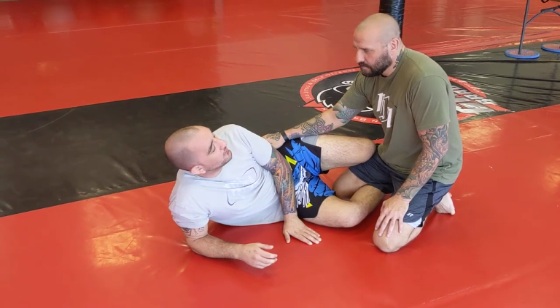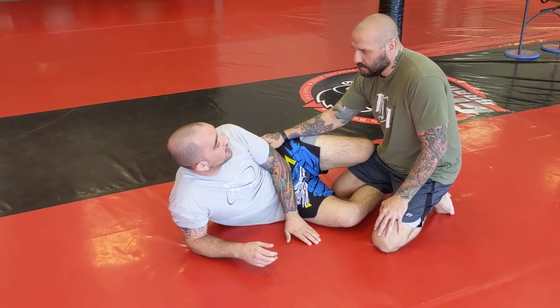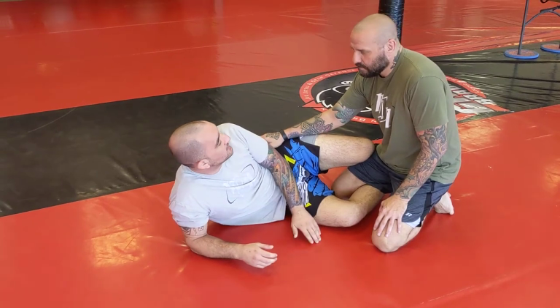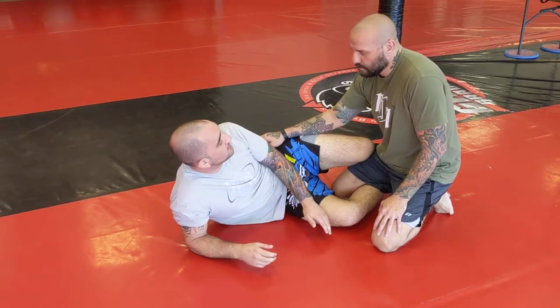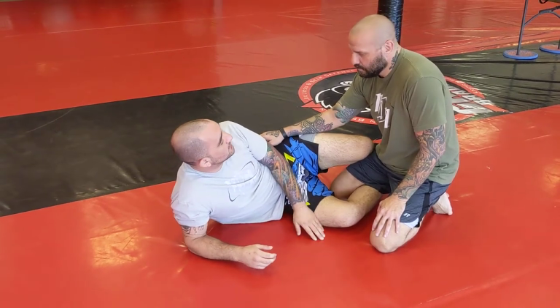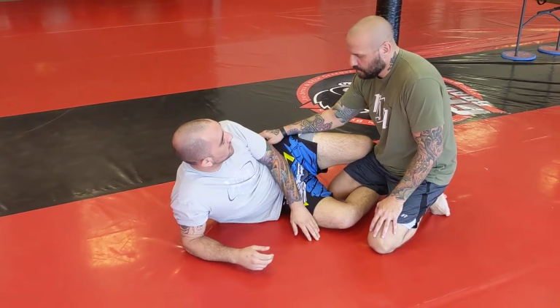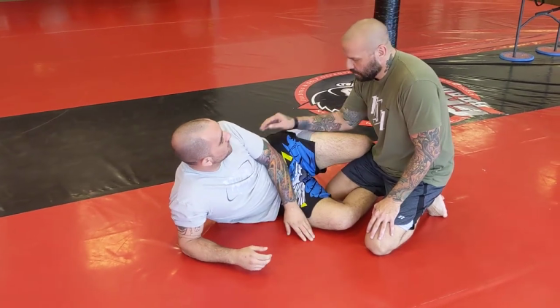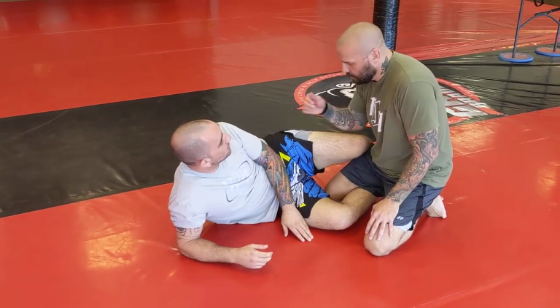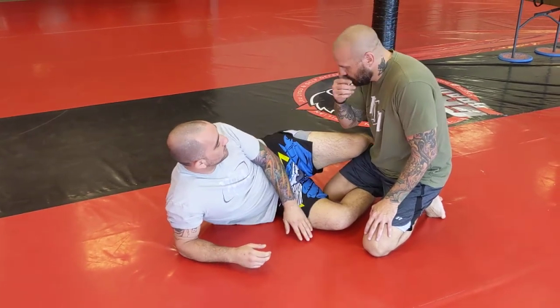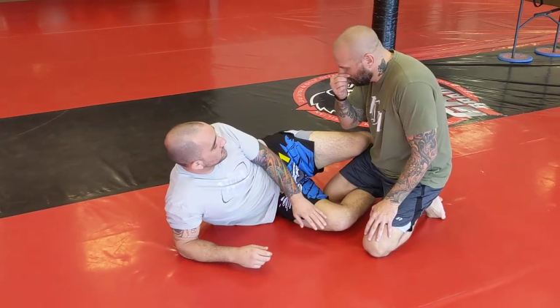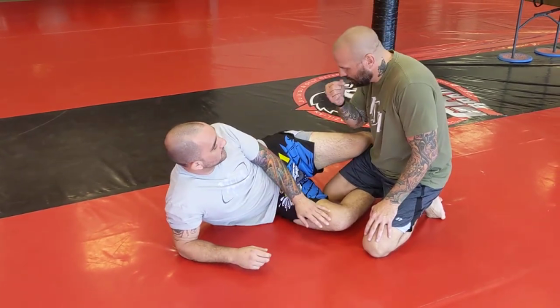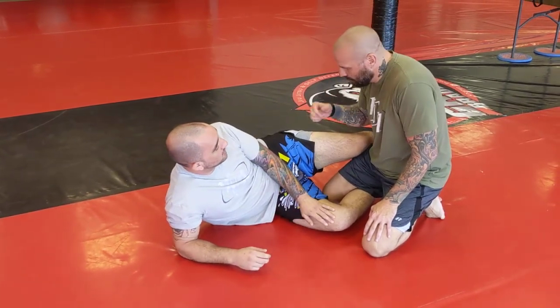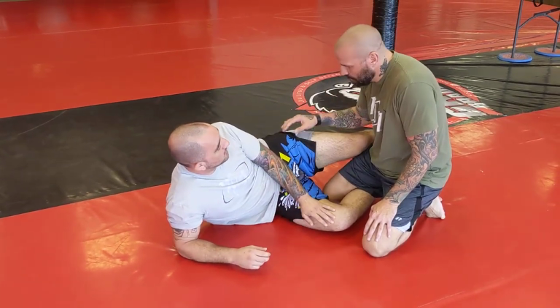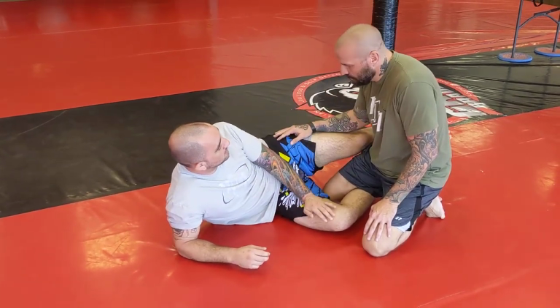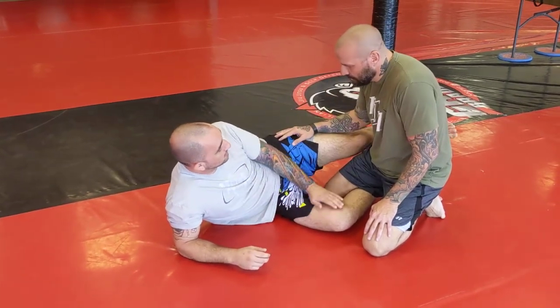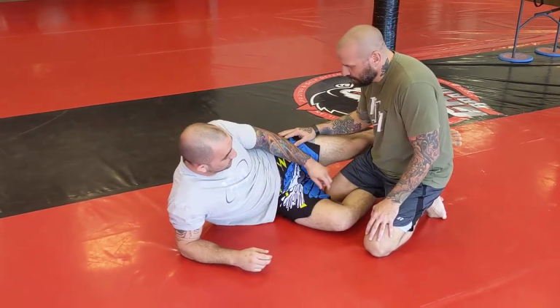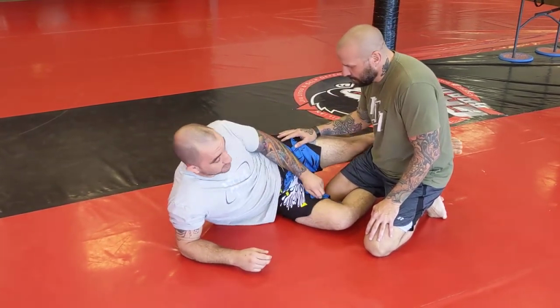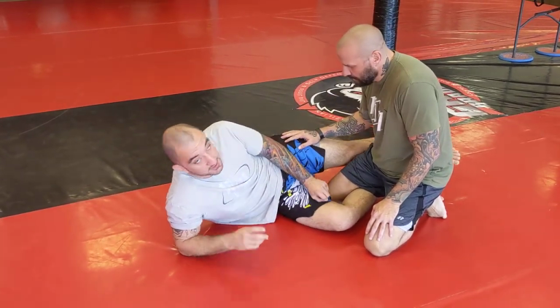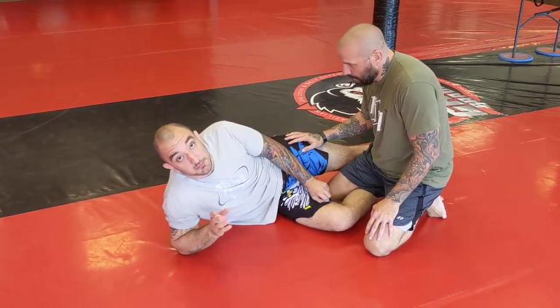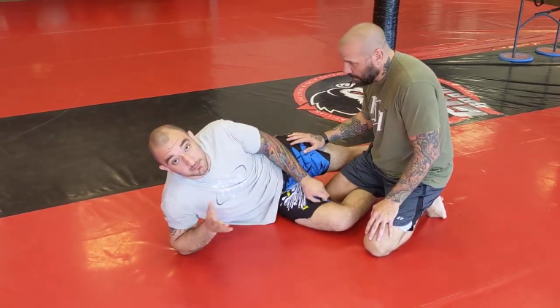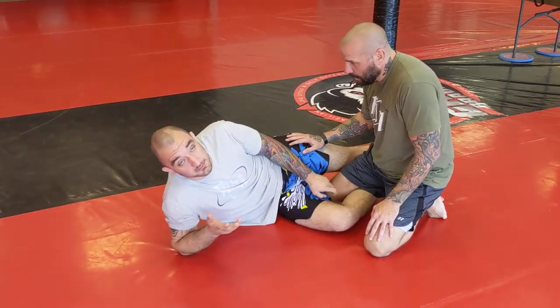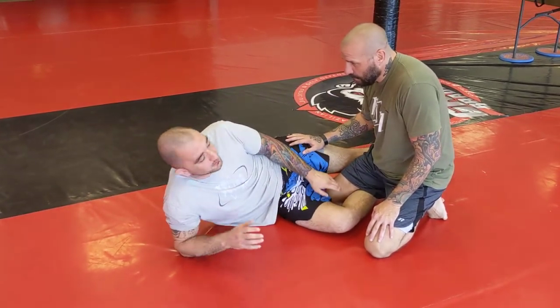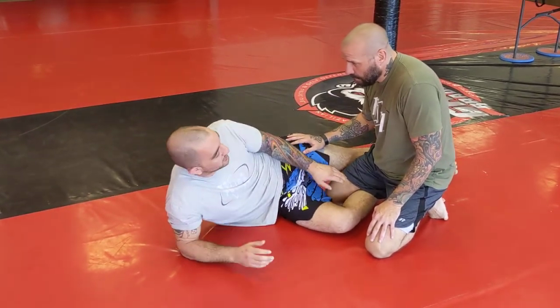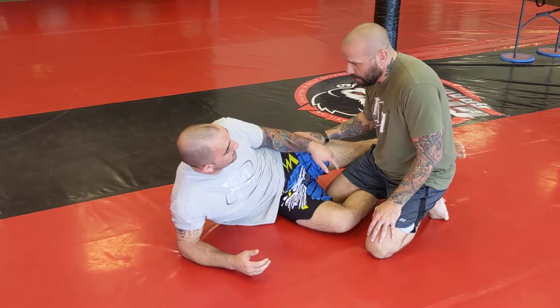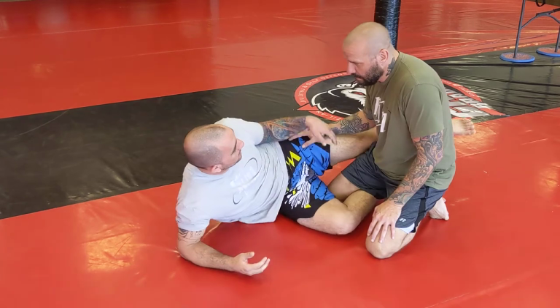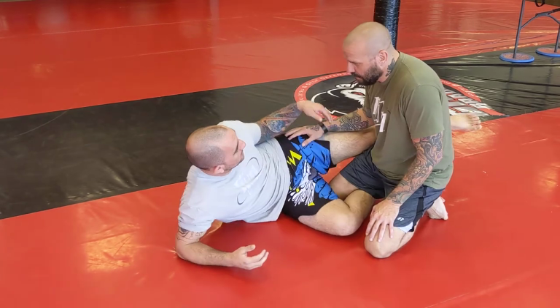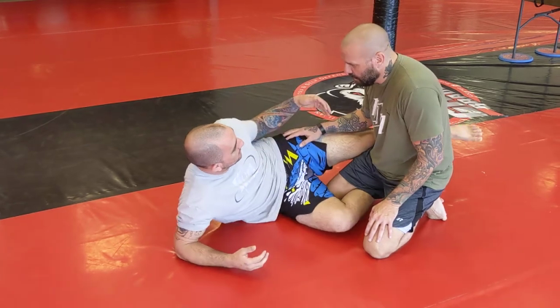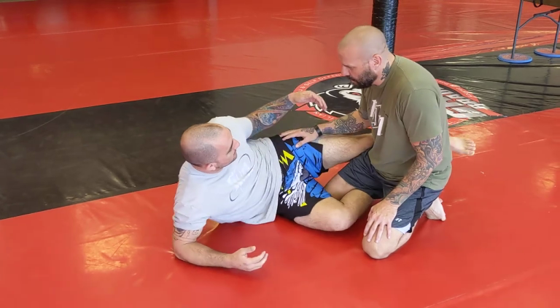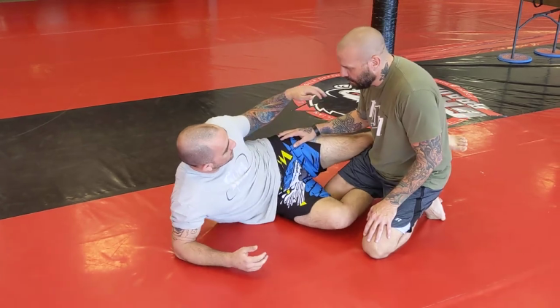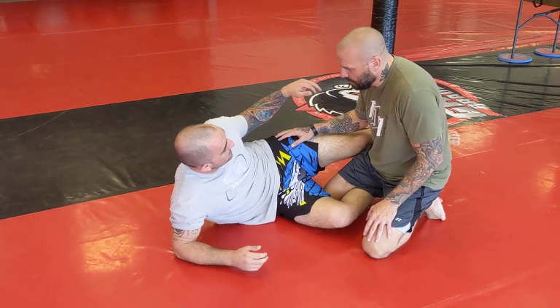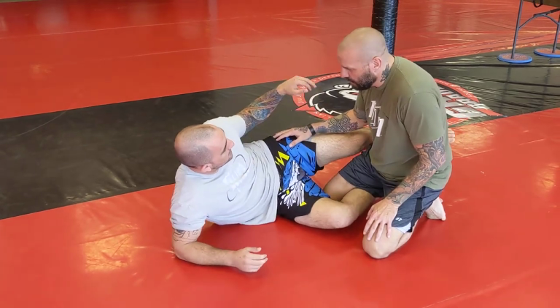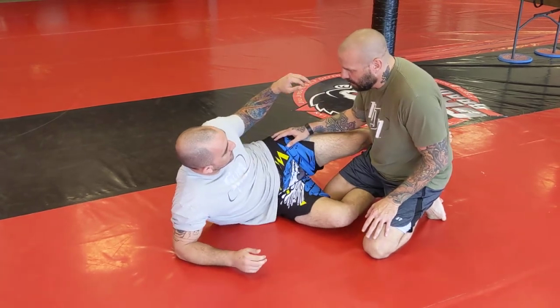Okay guys, this is the Robbie D arm bar, which was not named by me, by the way, but I did kind of come up with this setup.